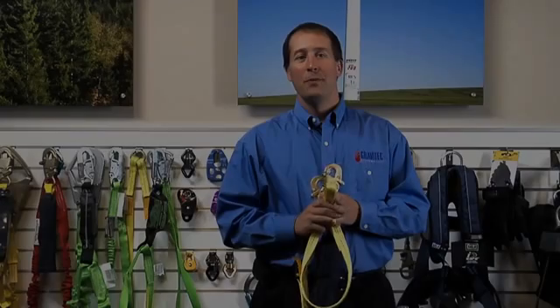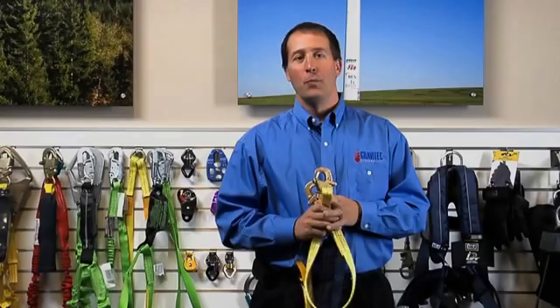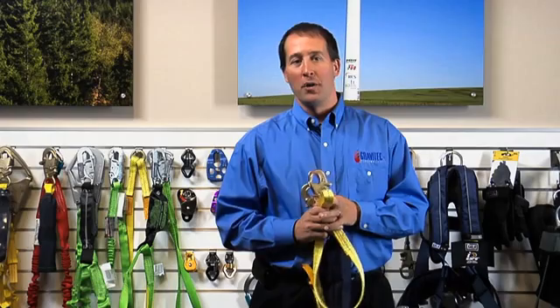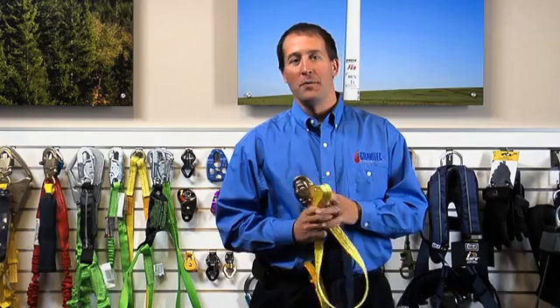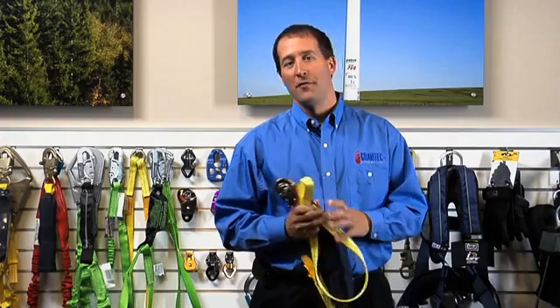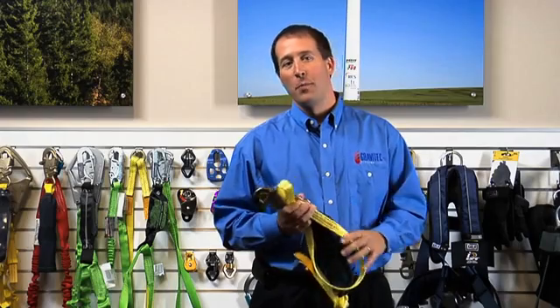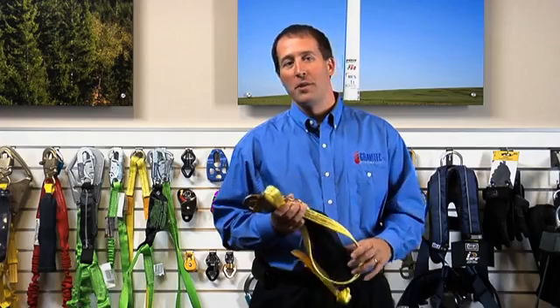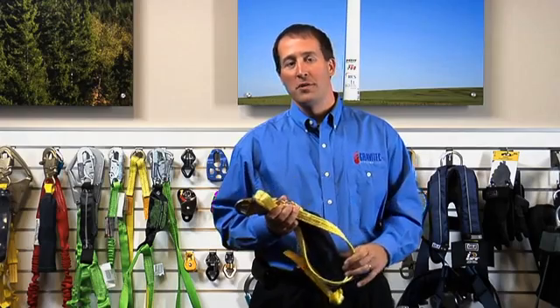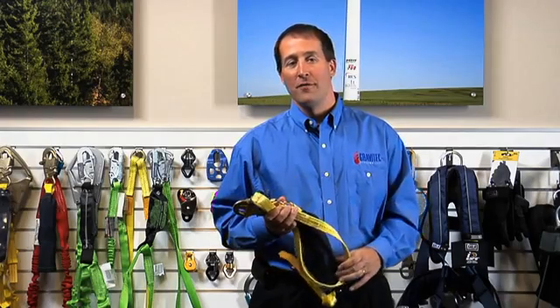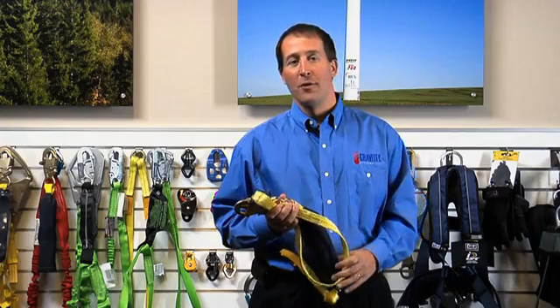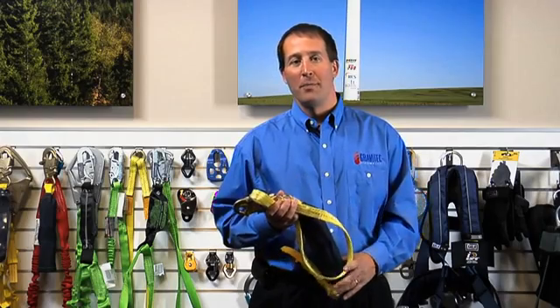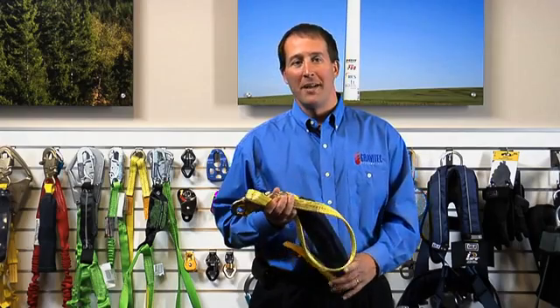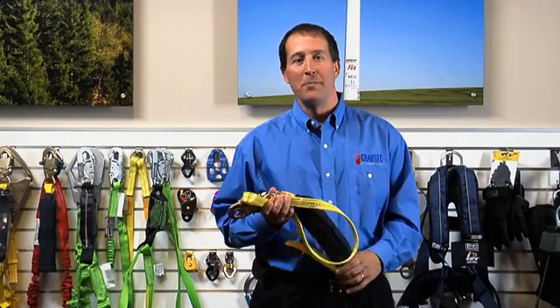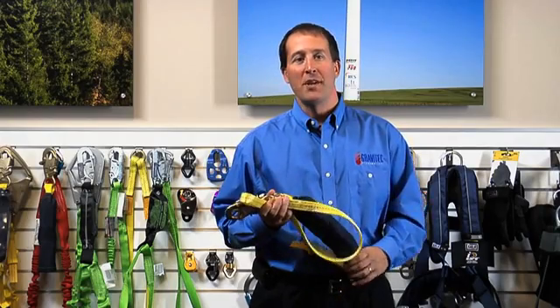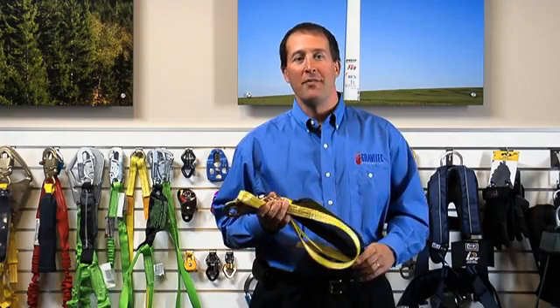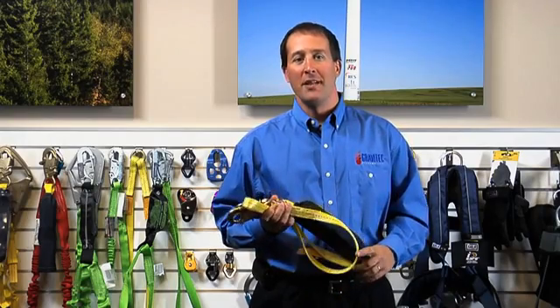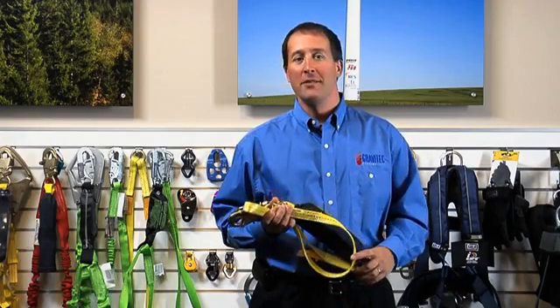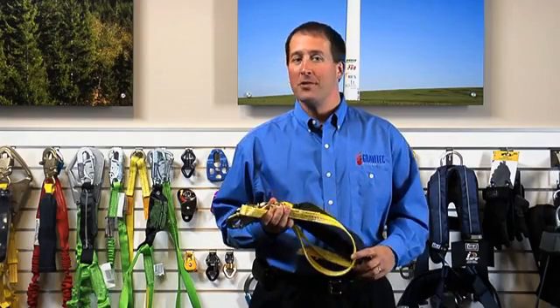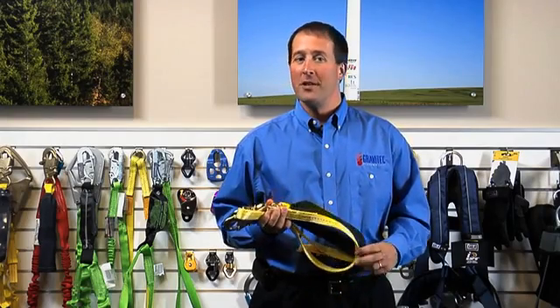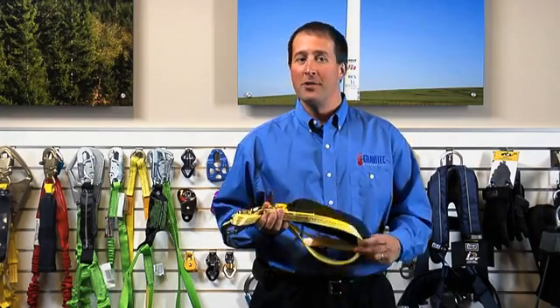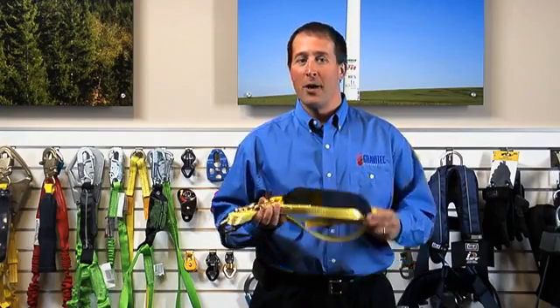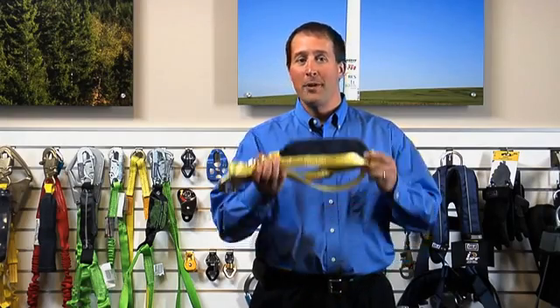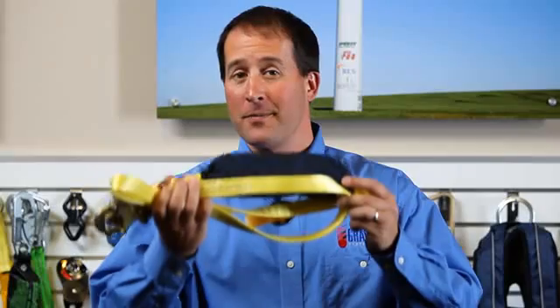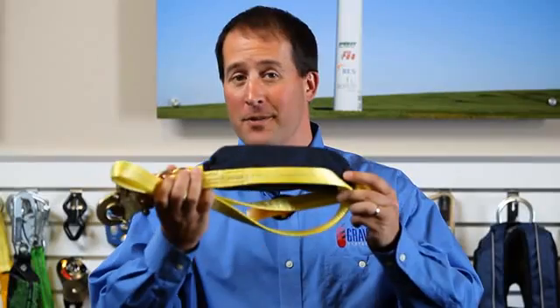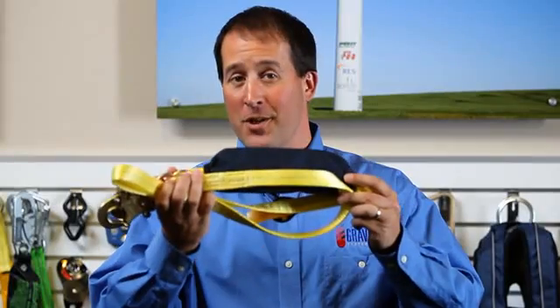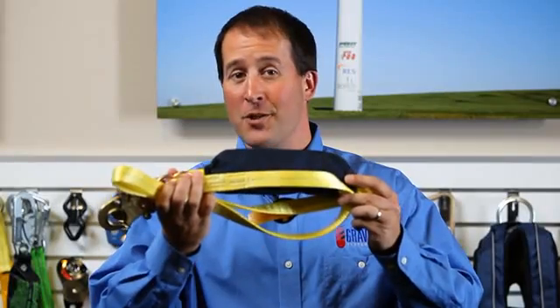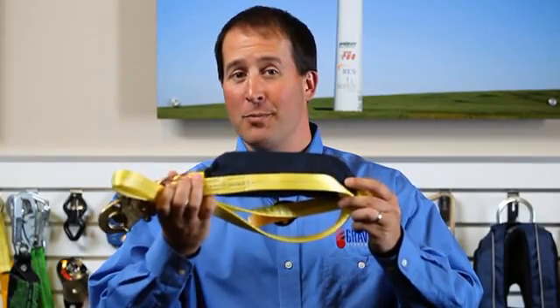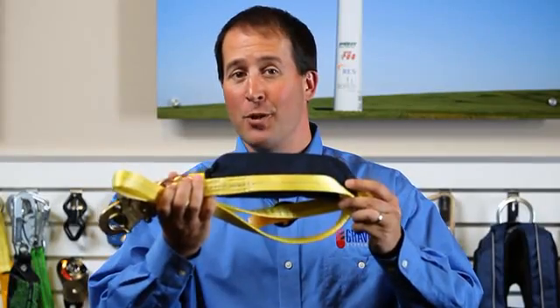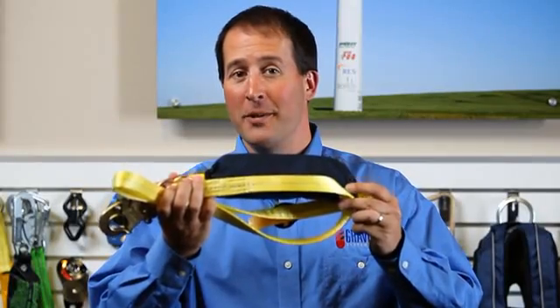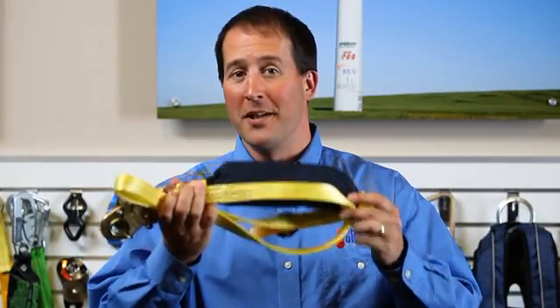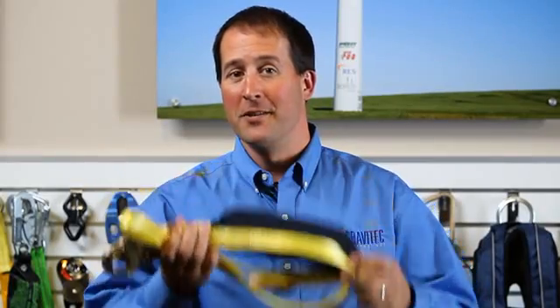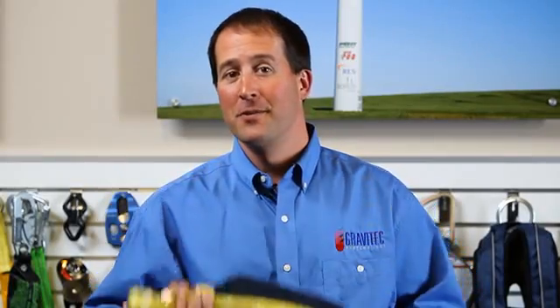Welcome to the Fall Protection Forum. My name is Kevin Dennis and today's topic is energy absorbing lanyards.